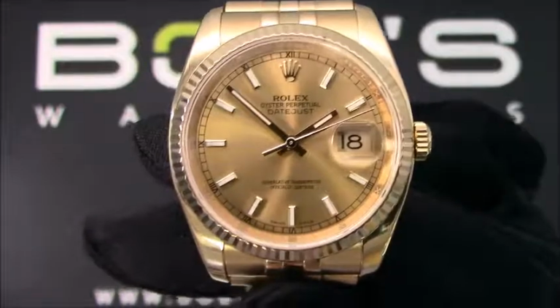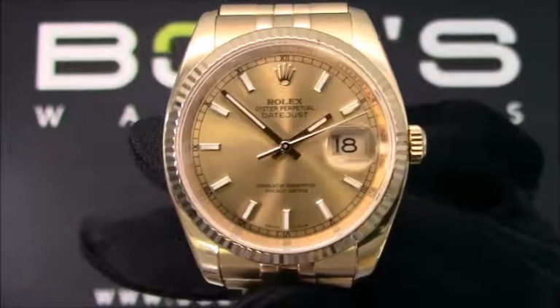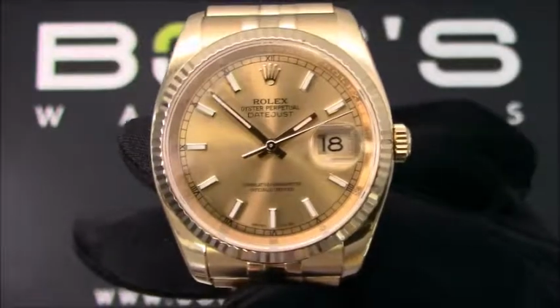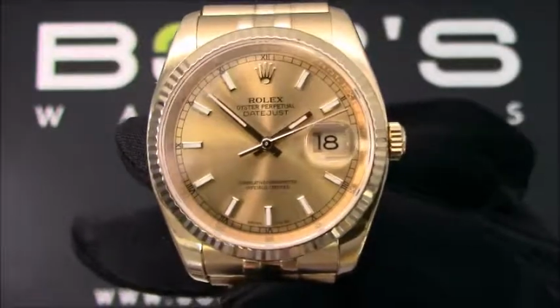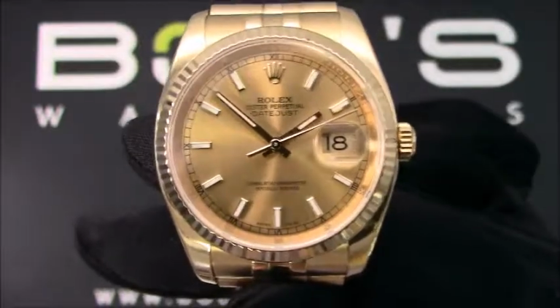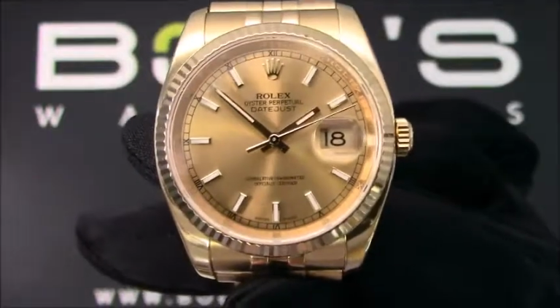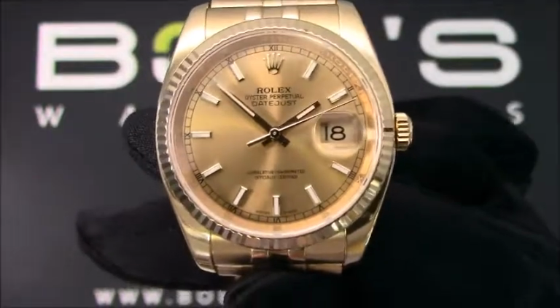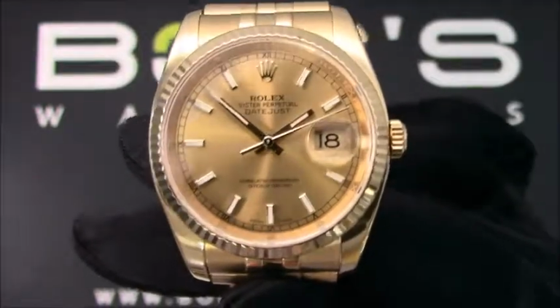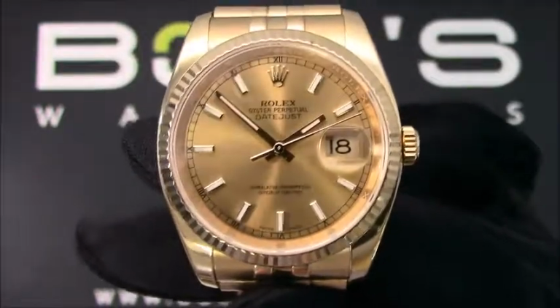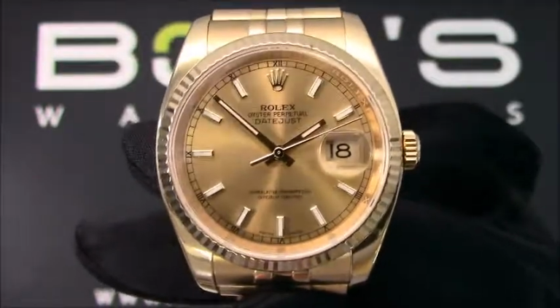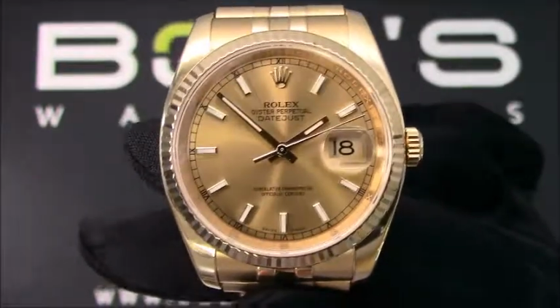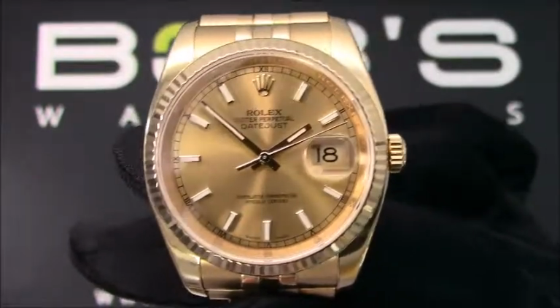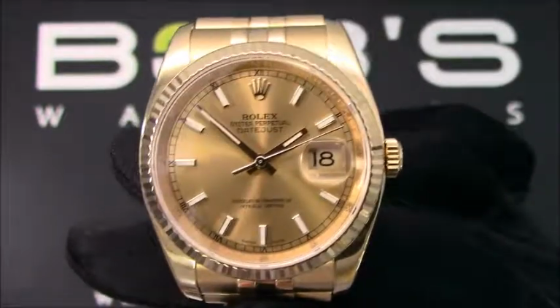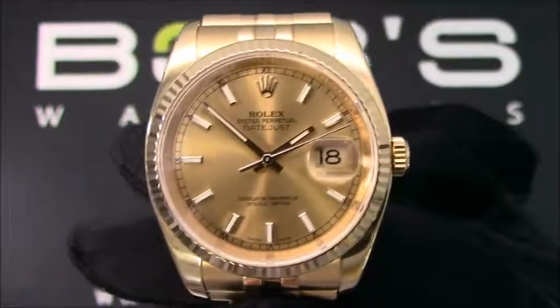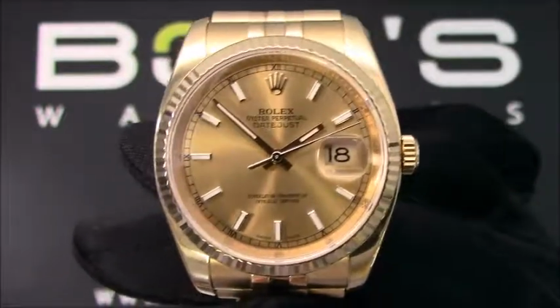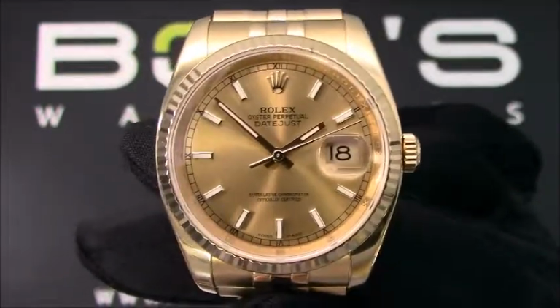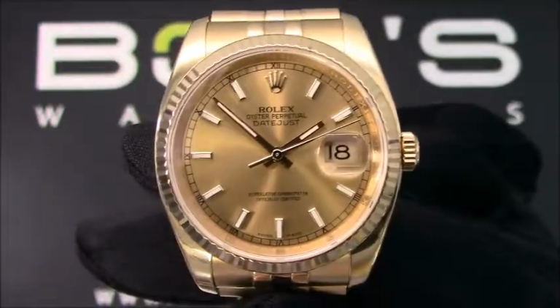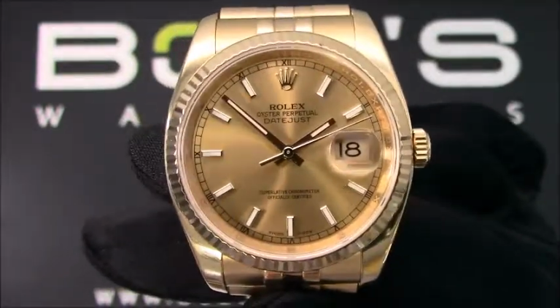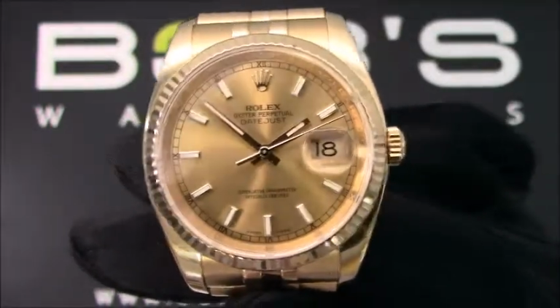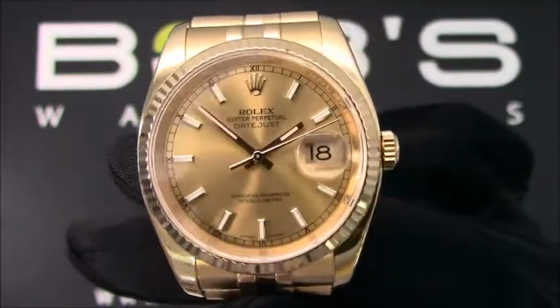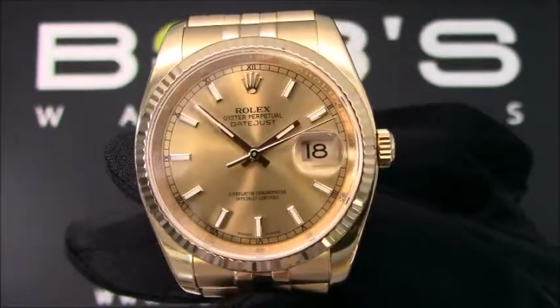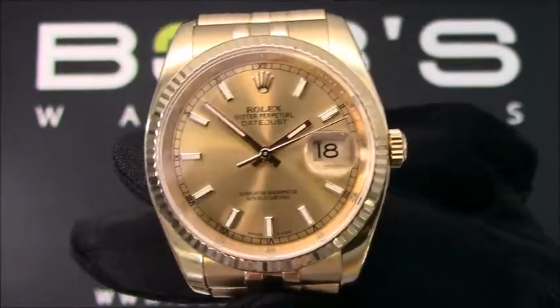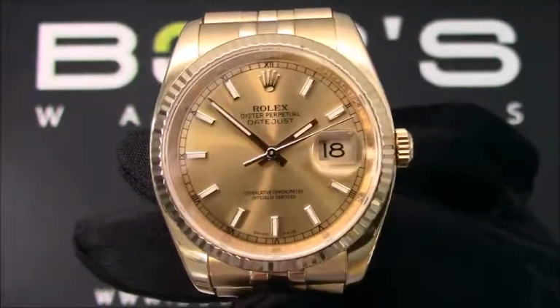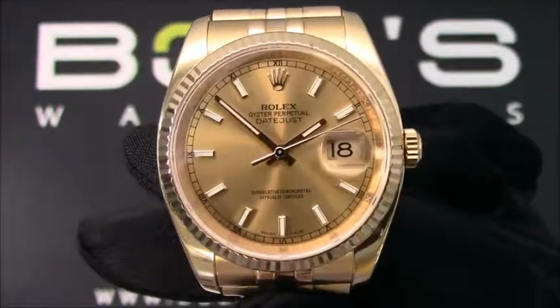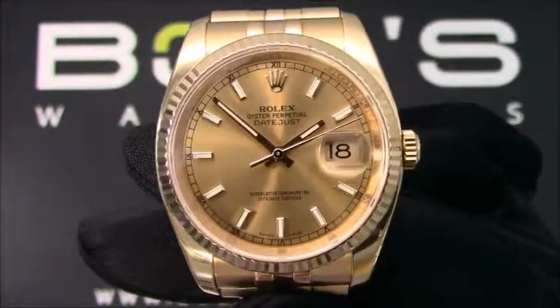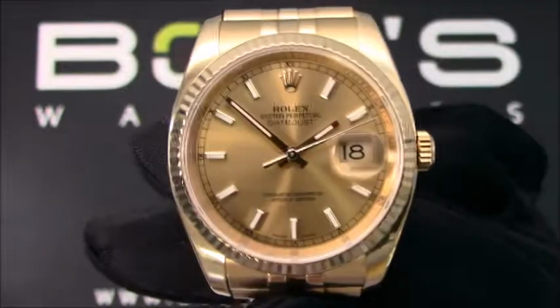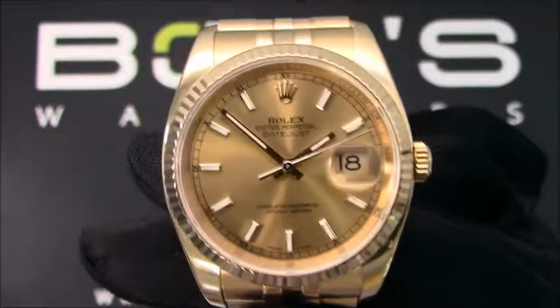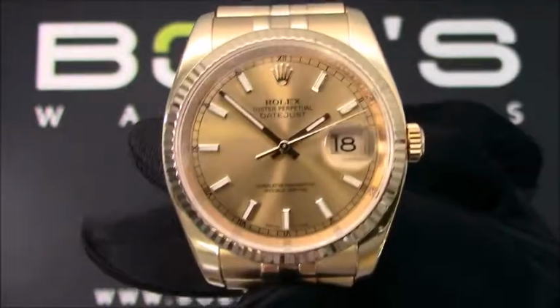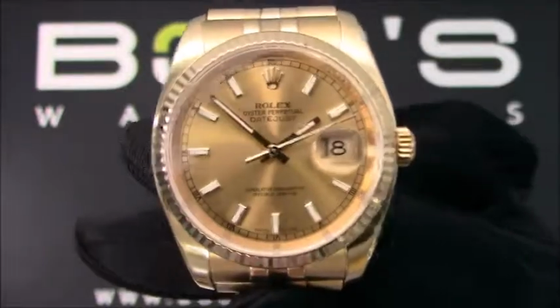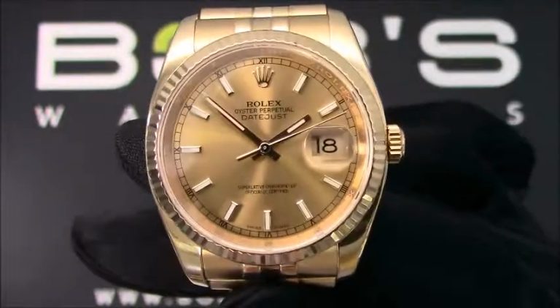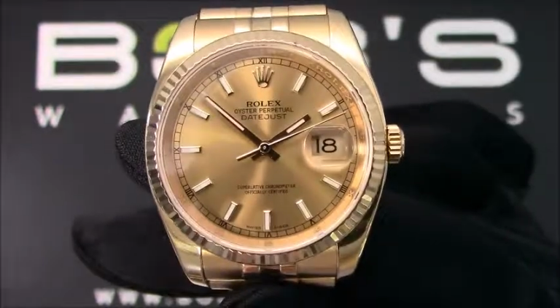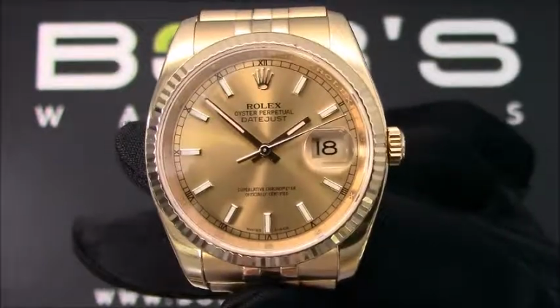As with all watches we sell, this watch comes with a 3-day satisfaction guarantee and a 1-year warranty.